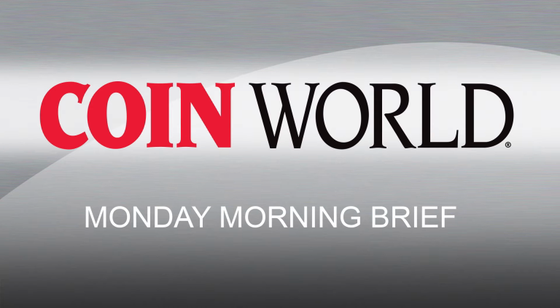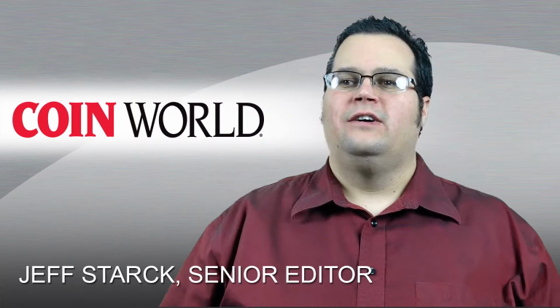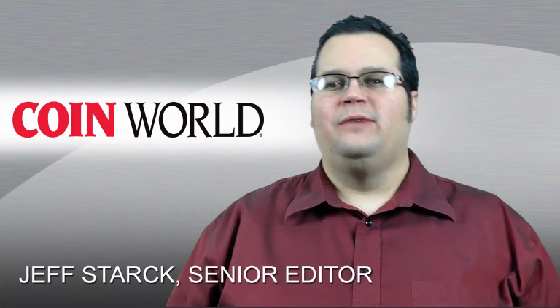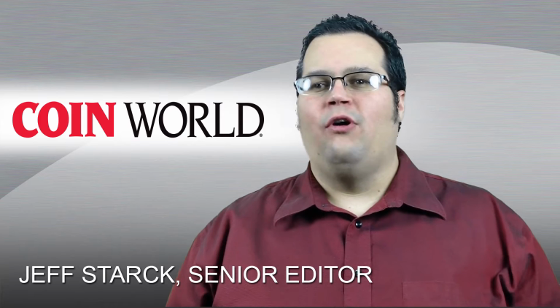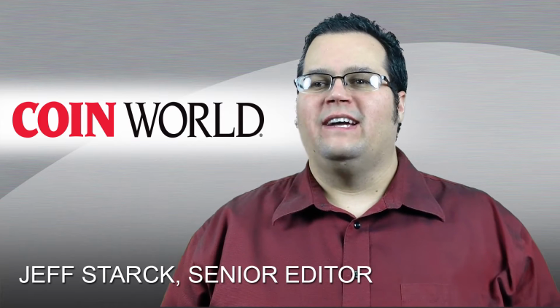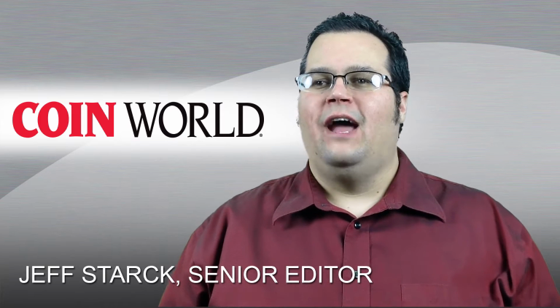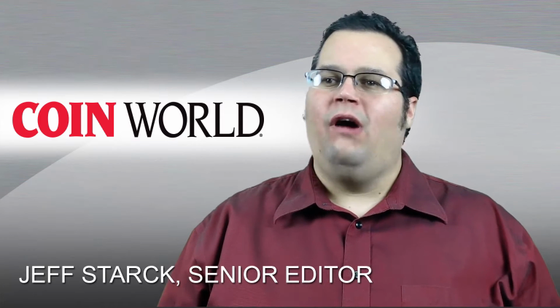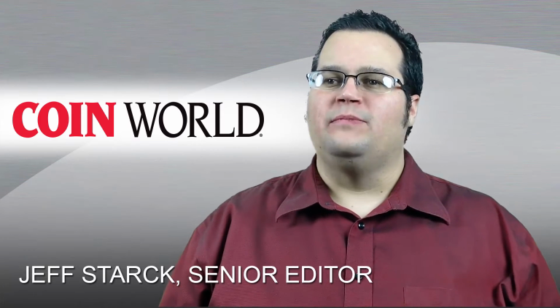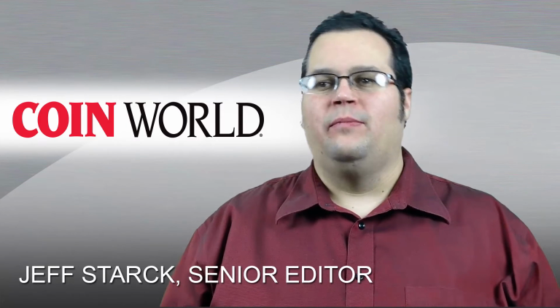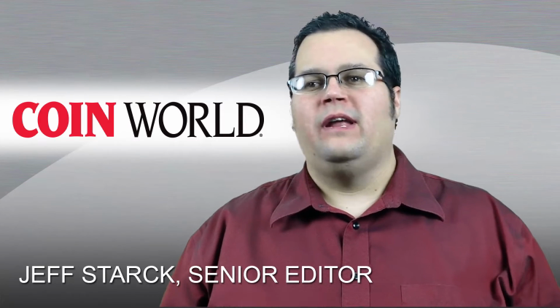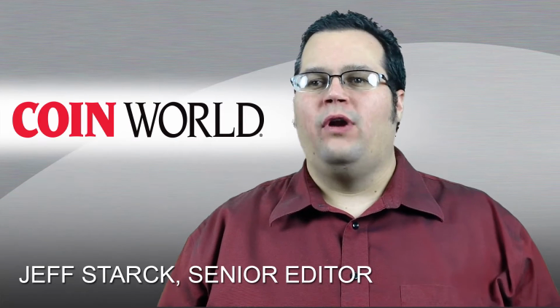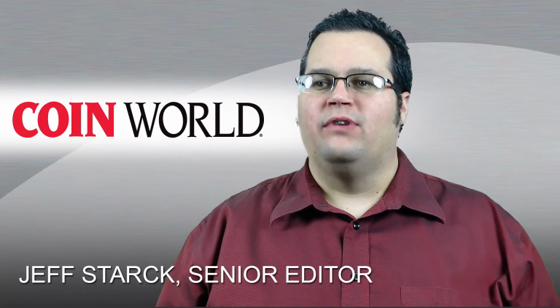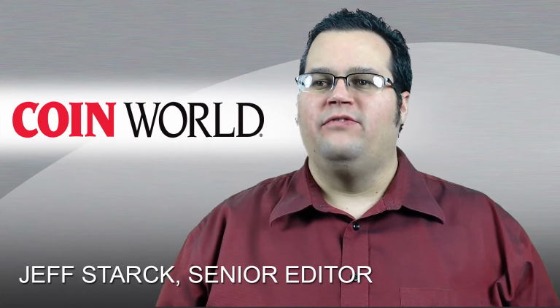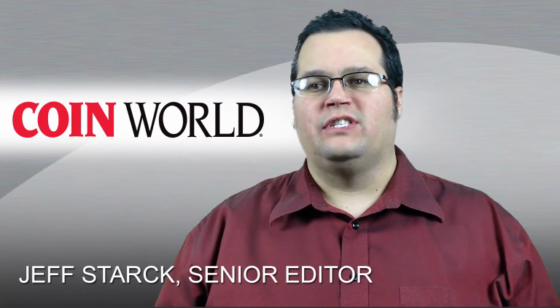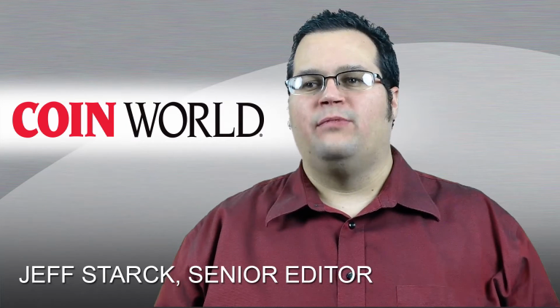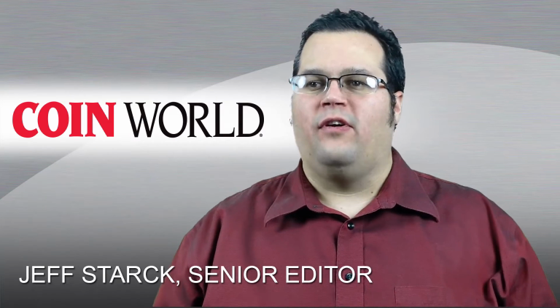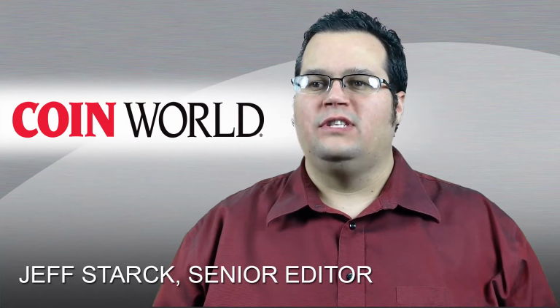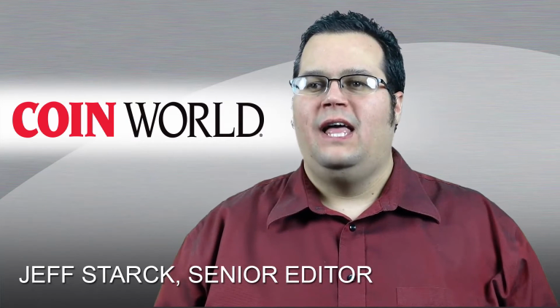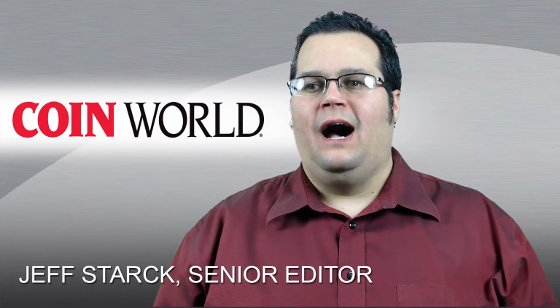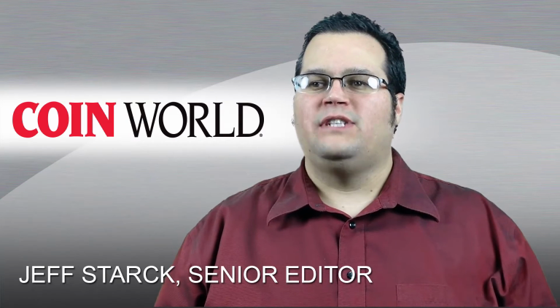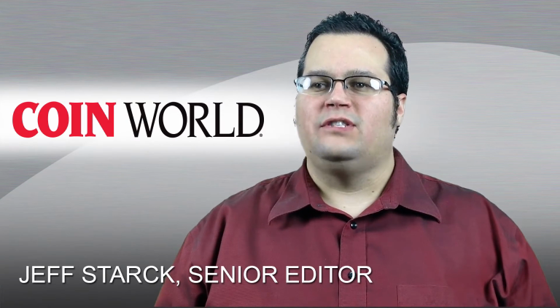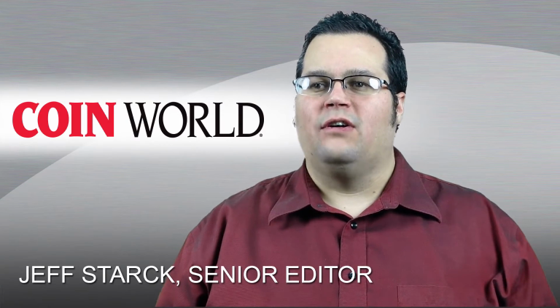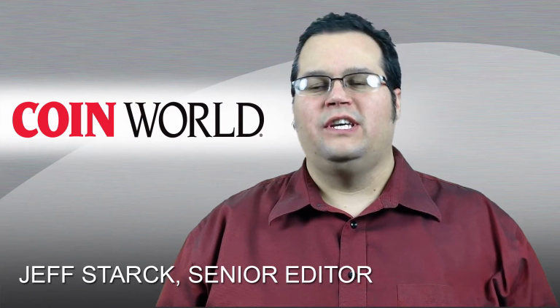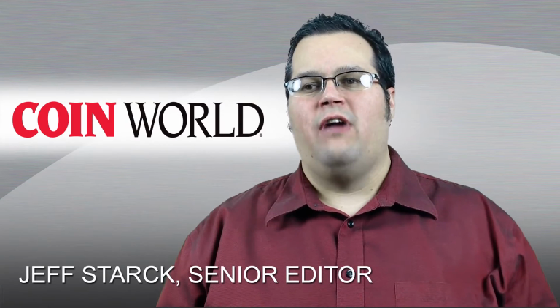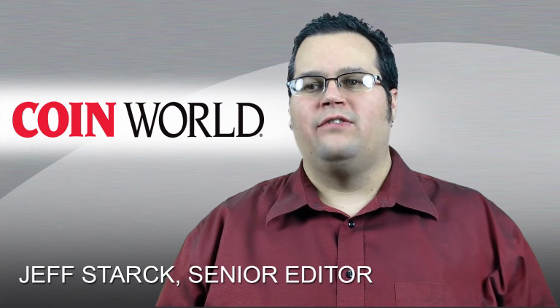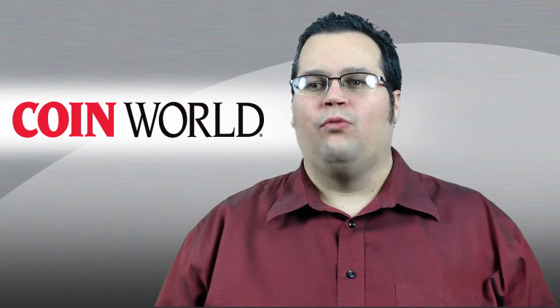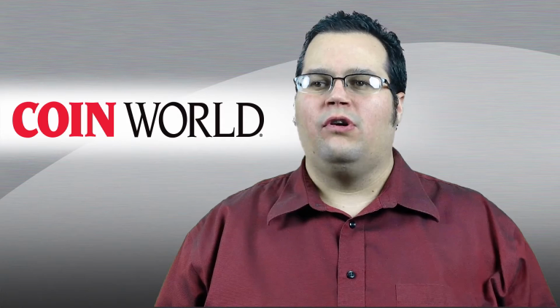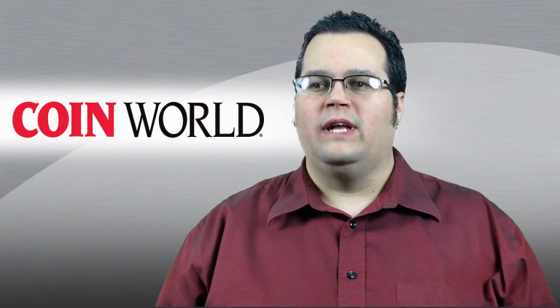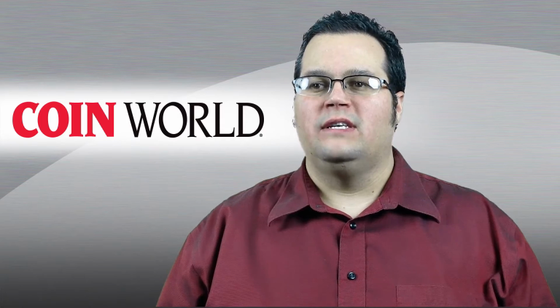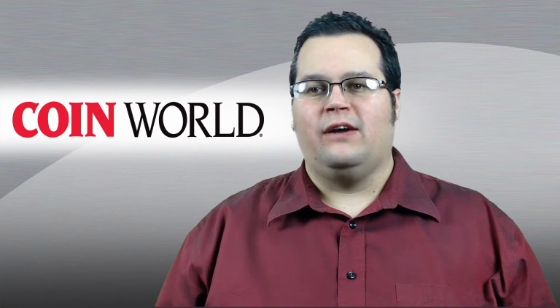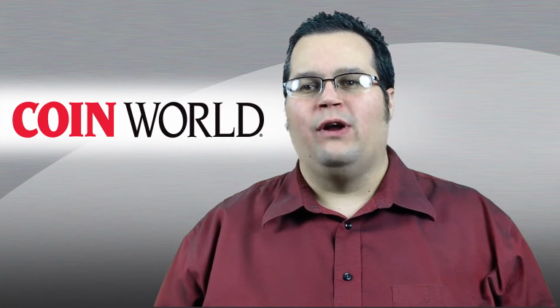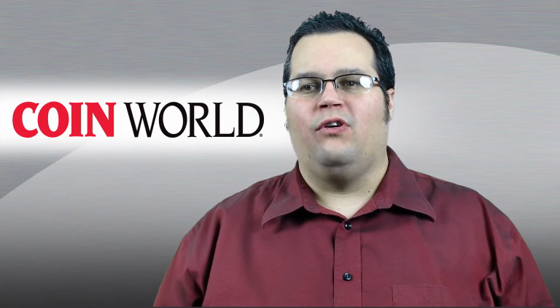Good morning, and welcome to the Monday Morning Brief for December 1st. I'm Jeff Stark, Senior Editor, World Coins at CoinWorld.